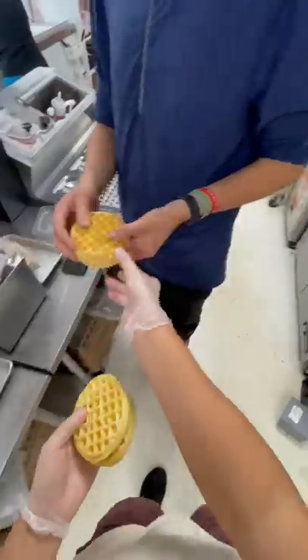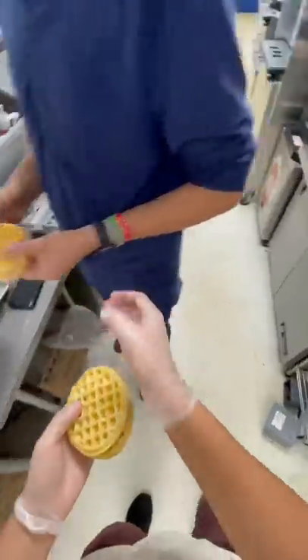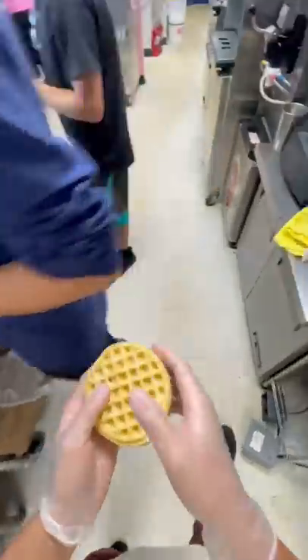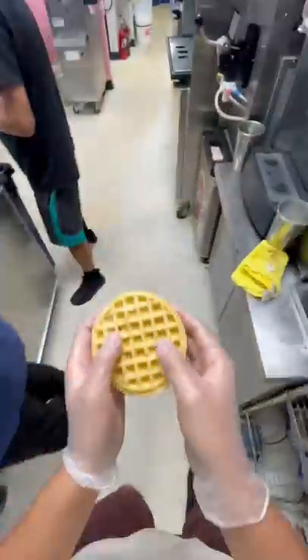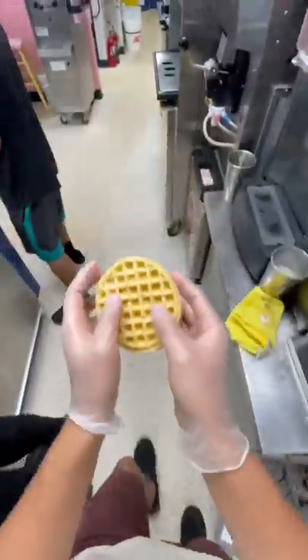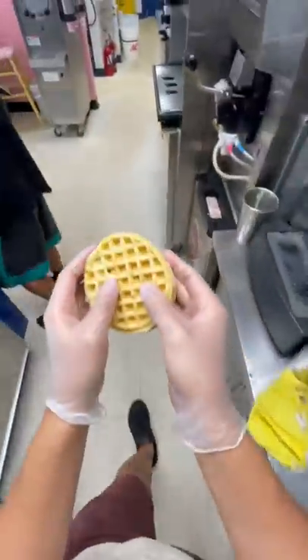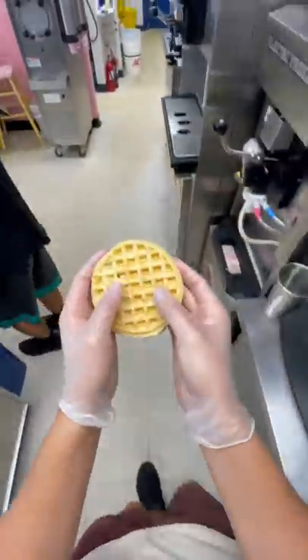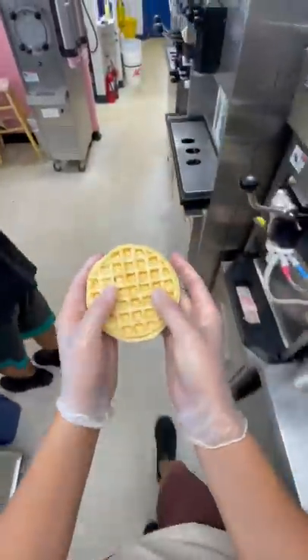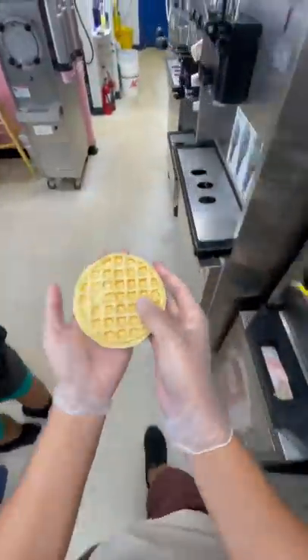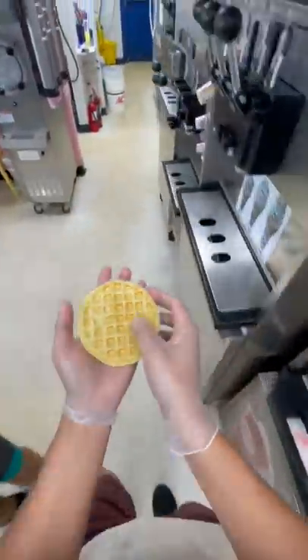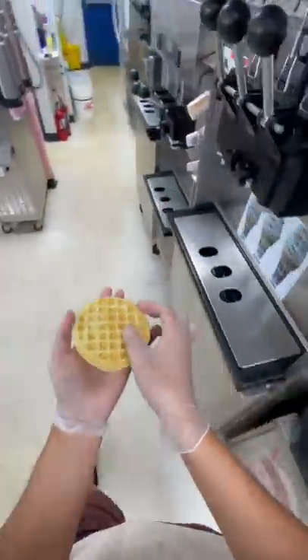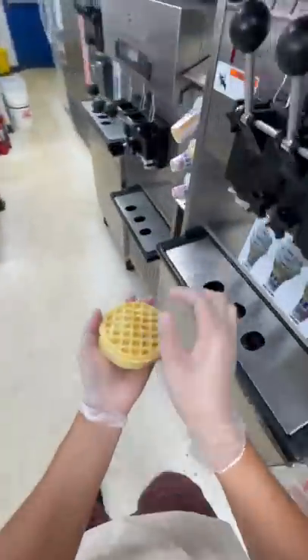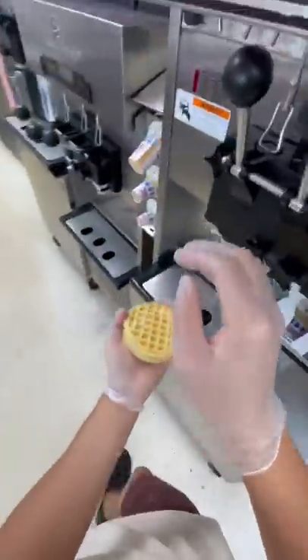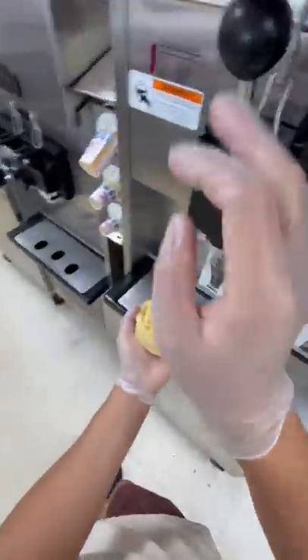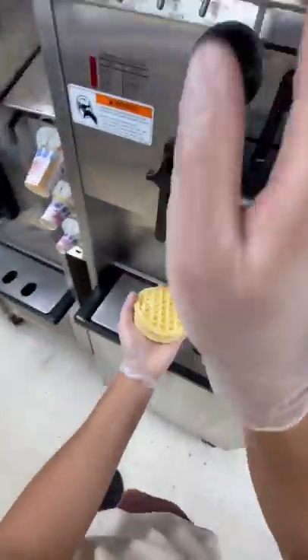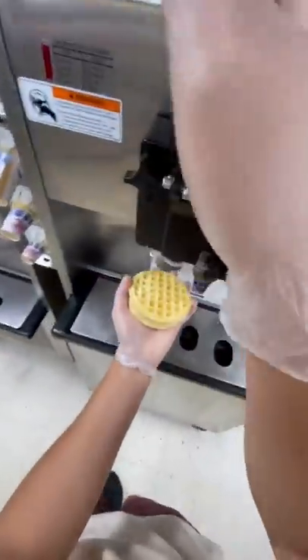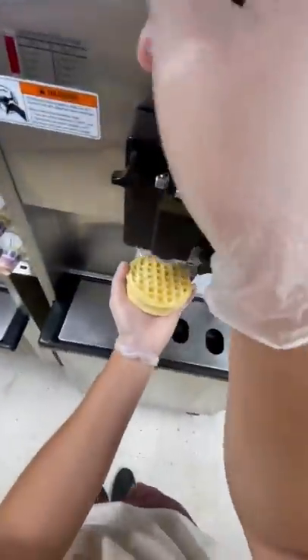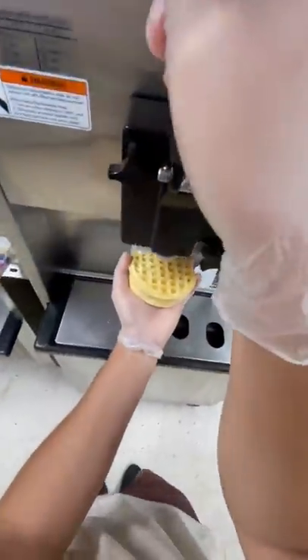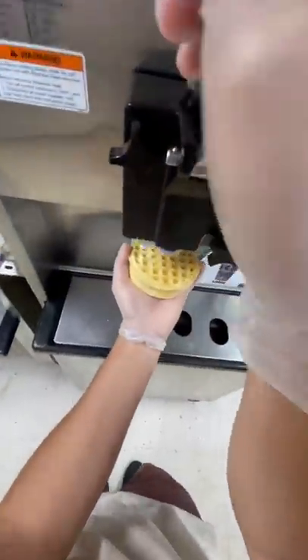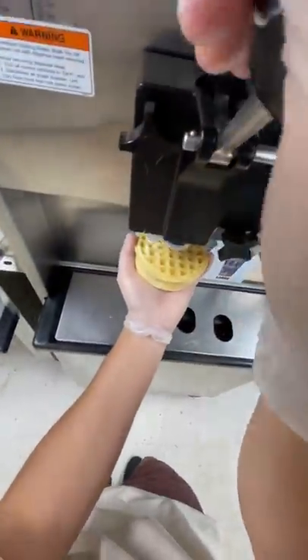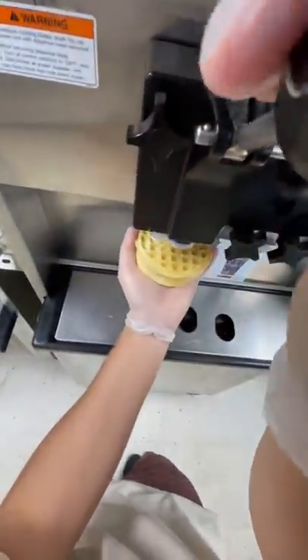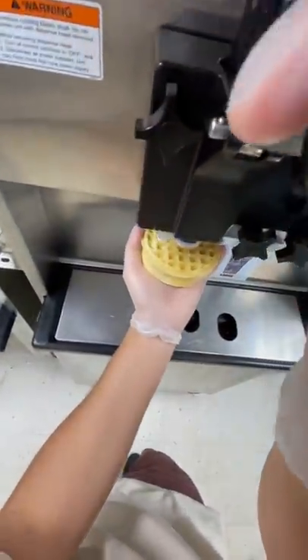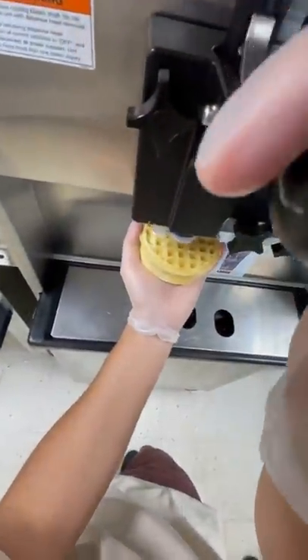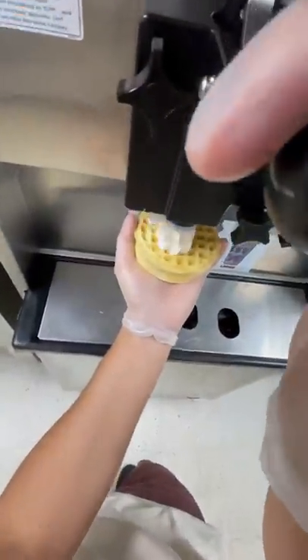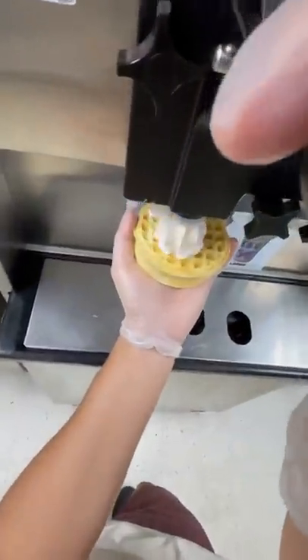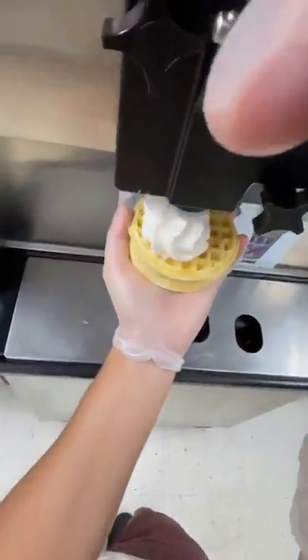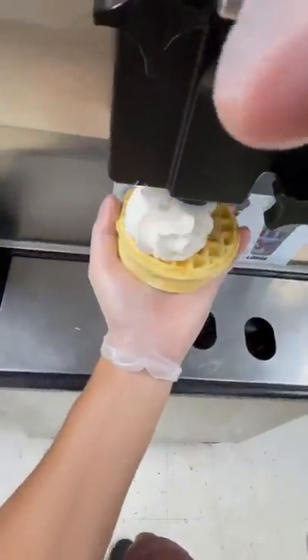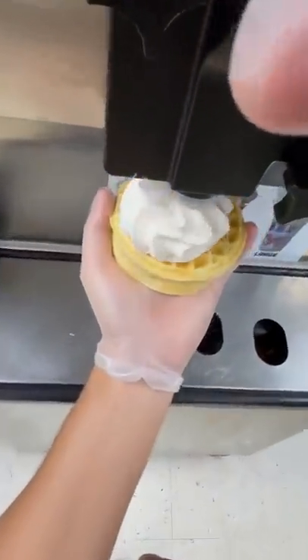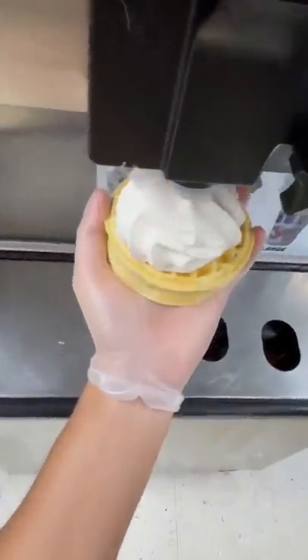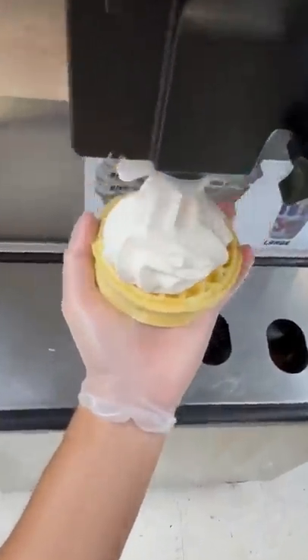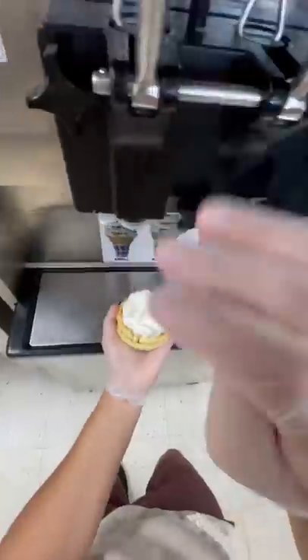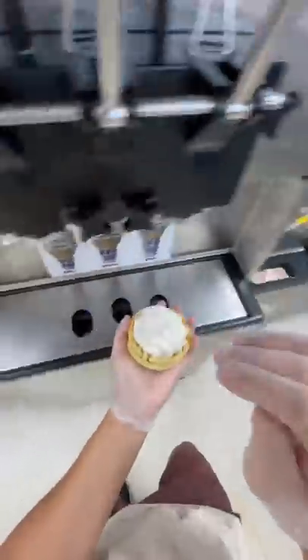This is a fall waffle sandwich. If you haven't eaten ice cream with a toaster waffle, you're missing out, I promise, this is so good.